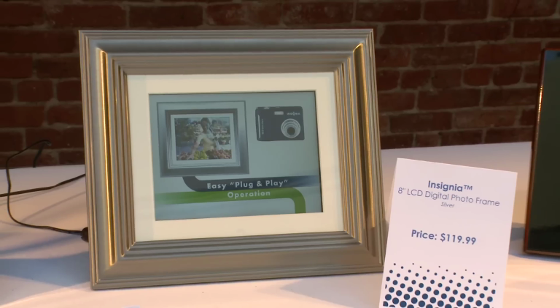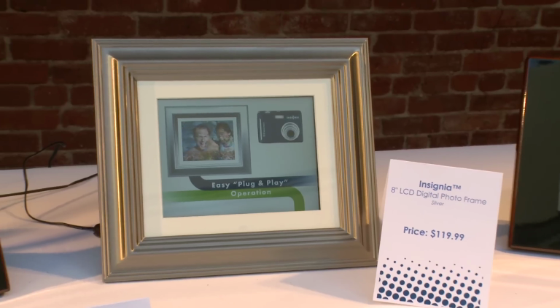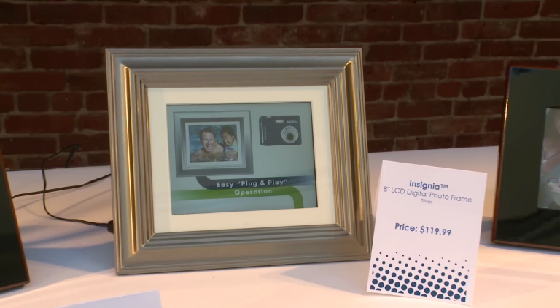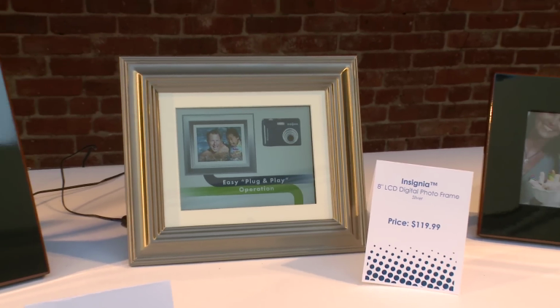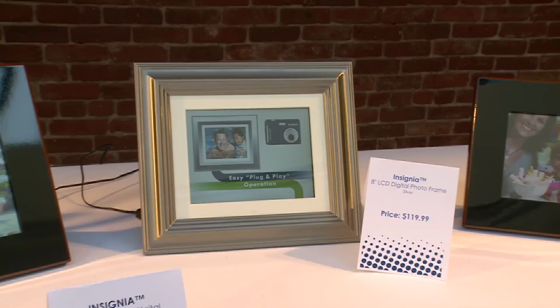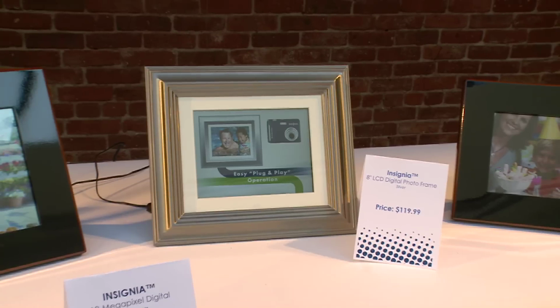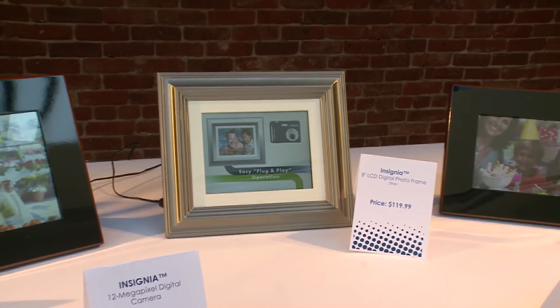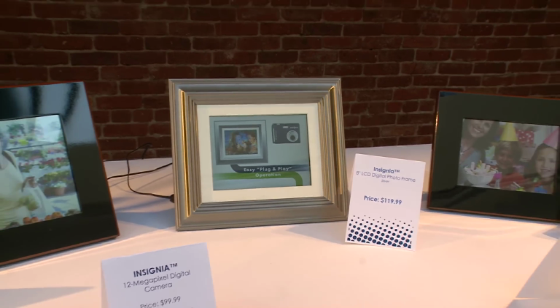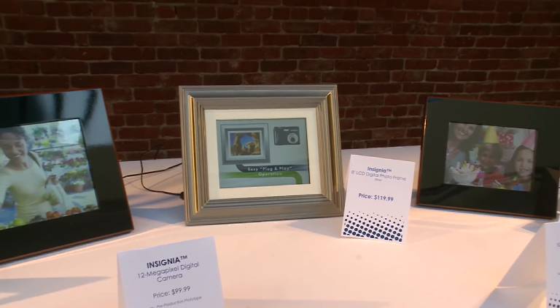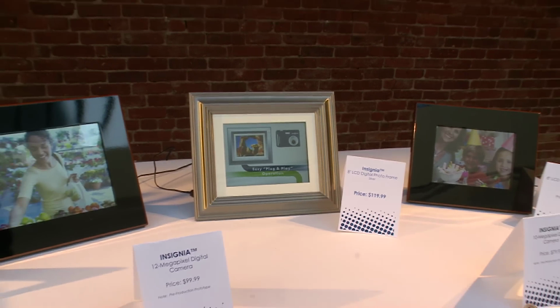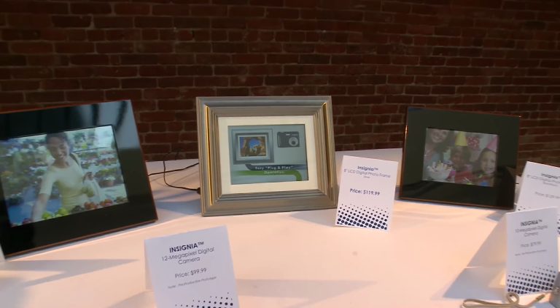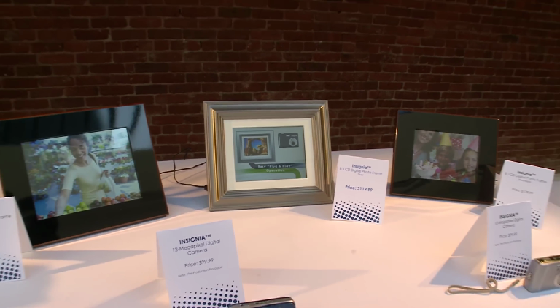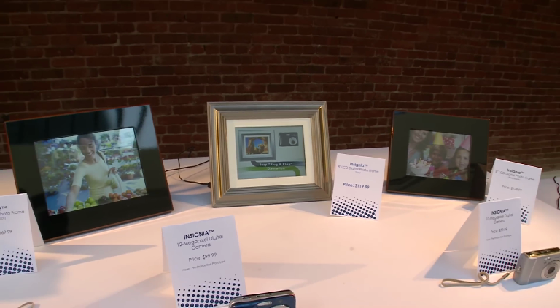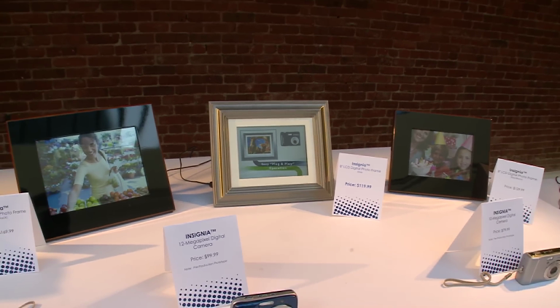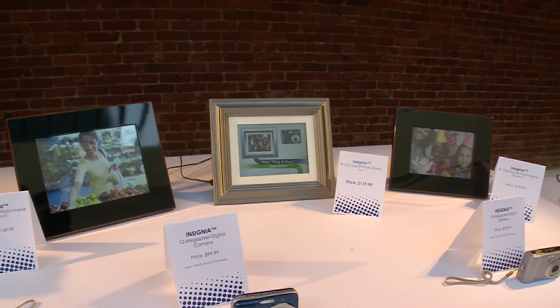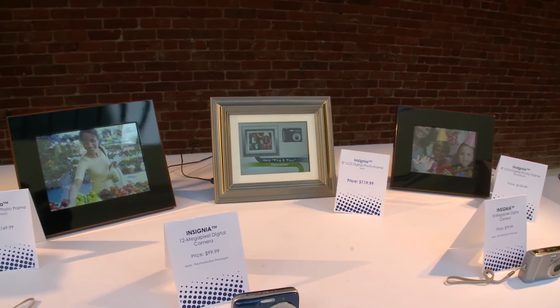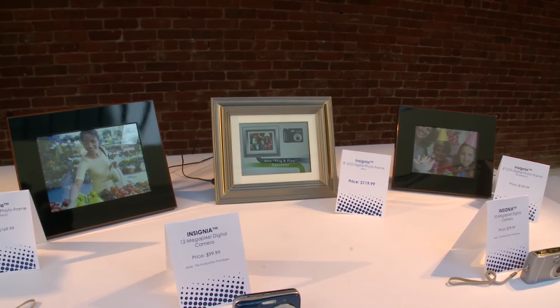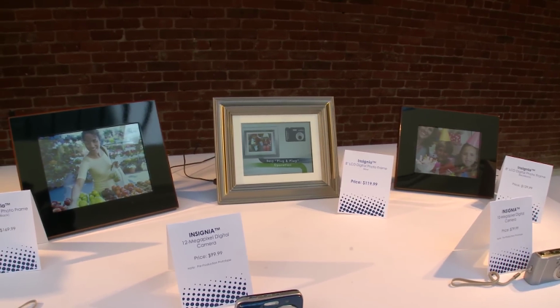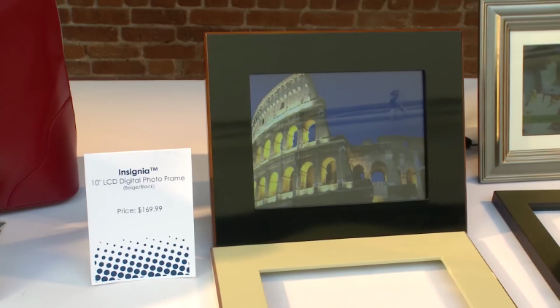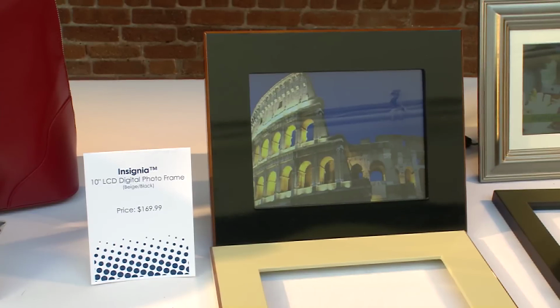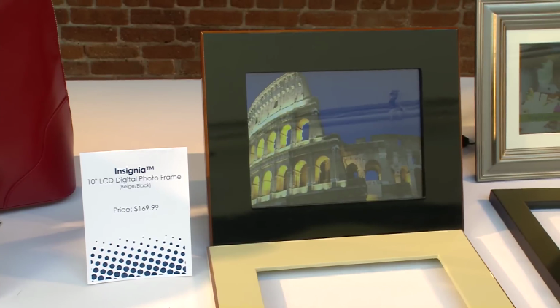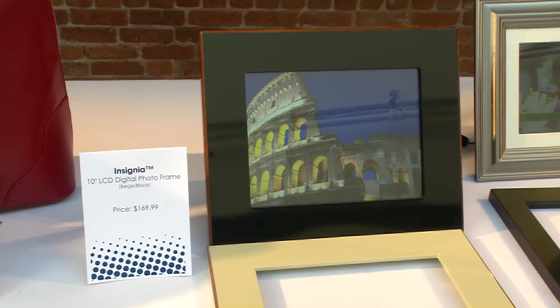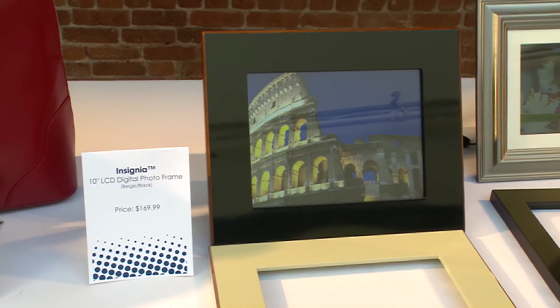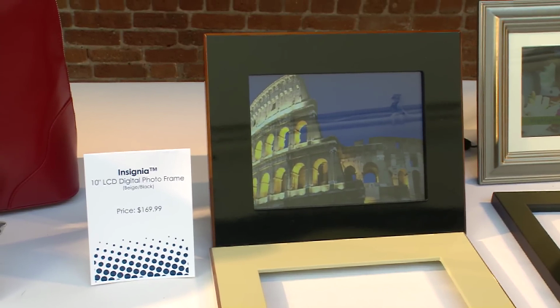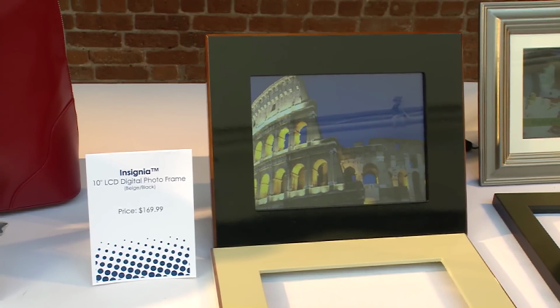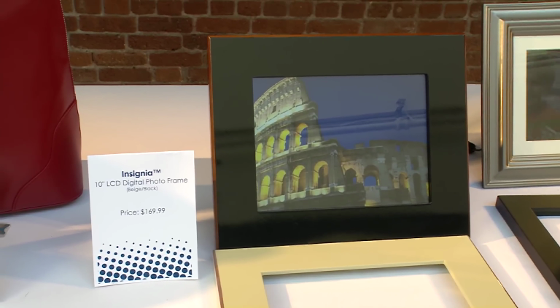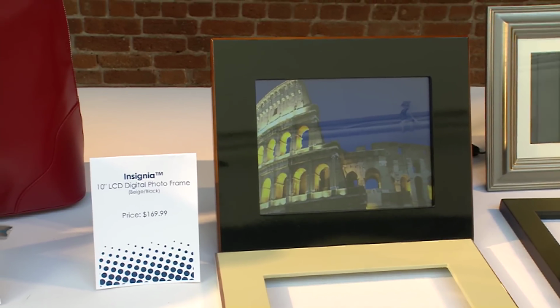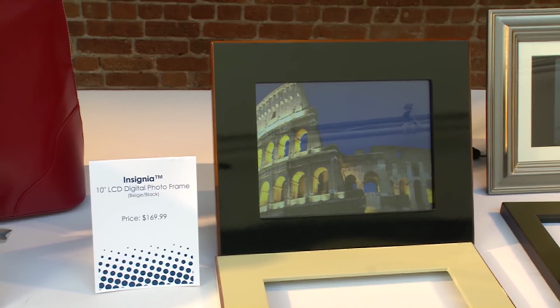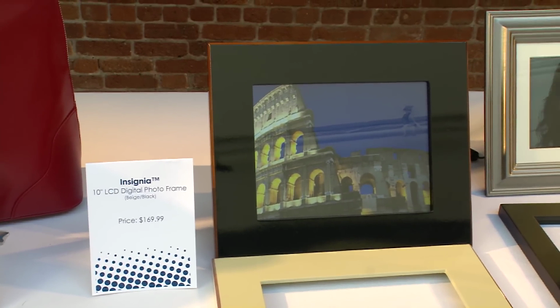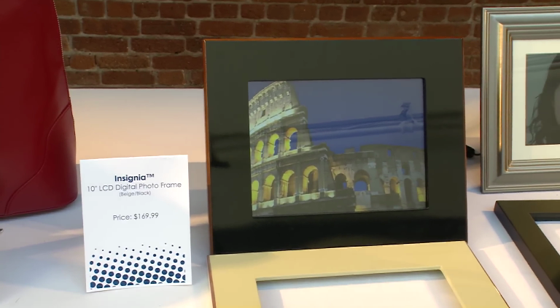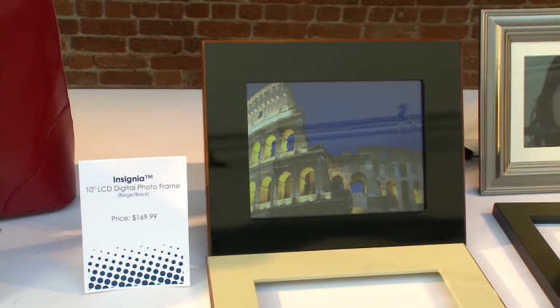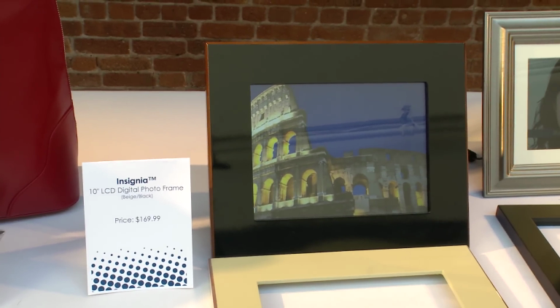In the box you get a separate frame cover — you can actually pry this black one off and you get a beige option as well.